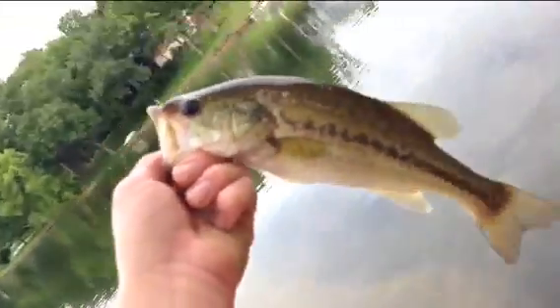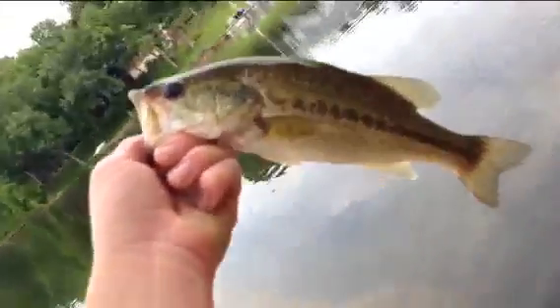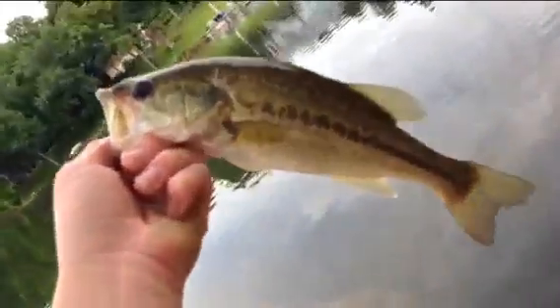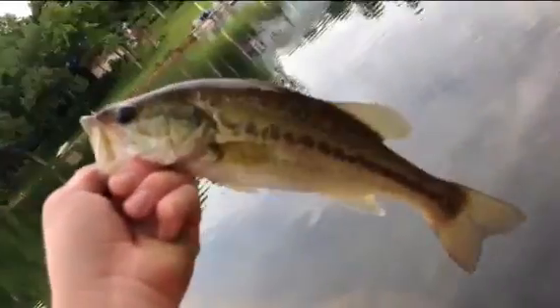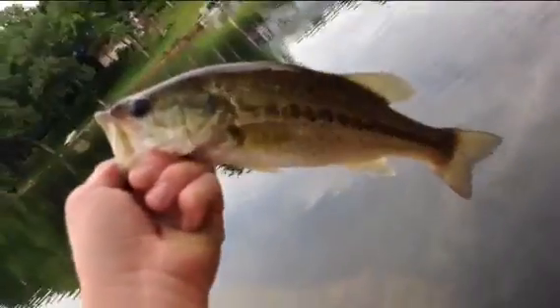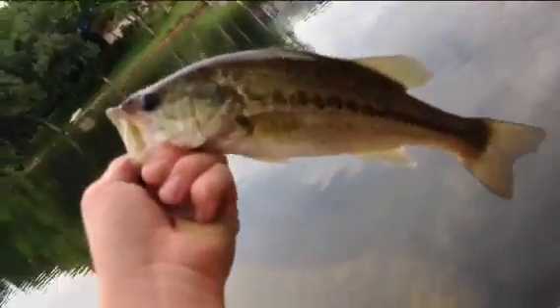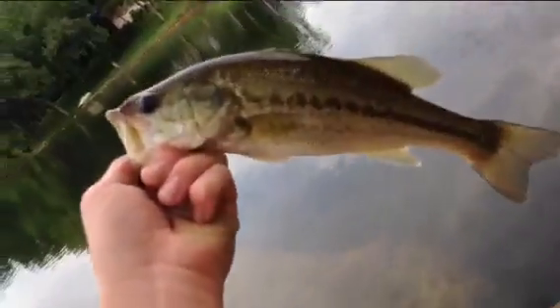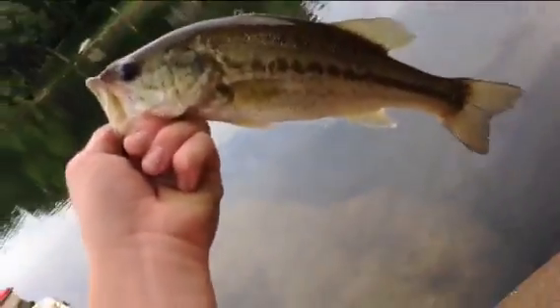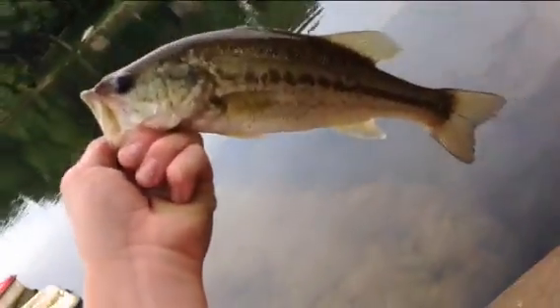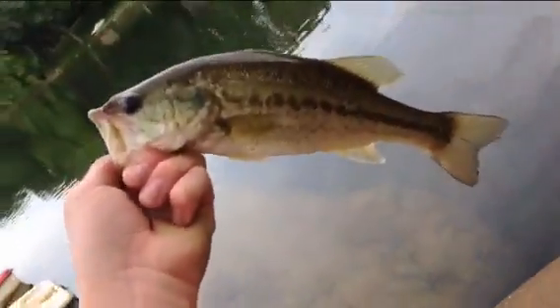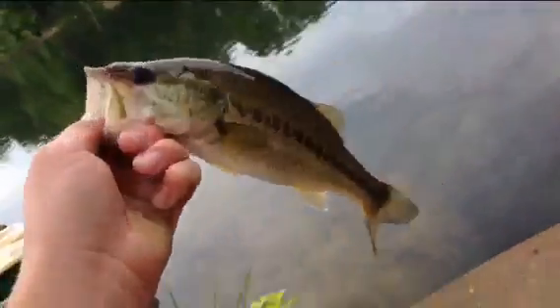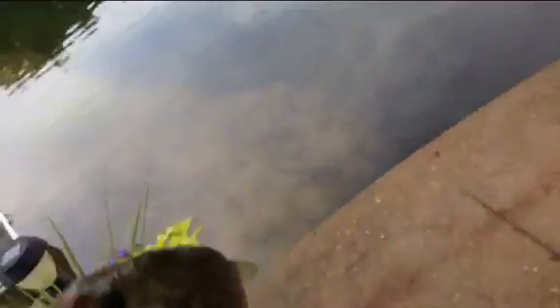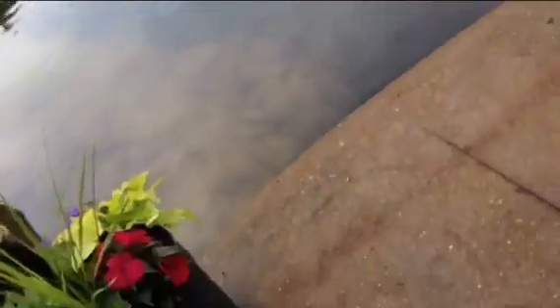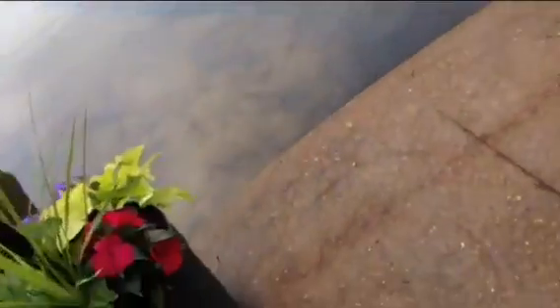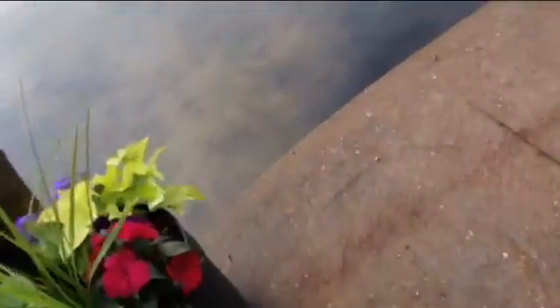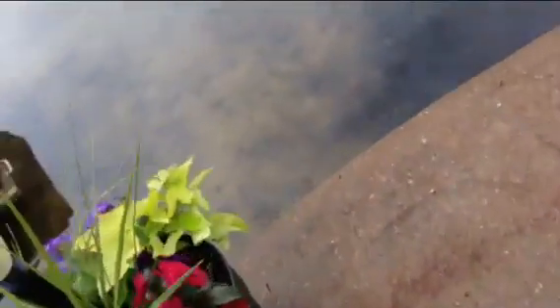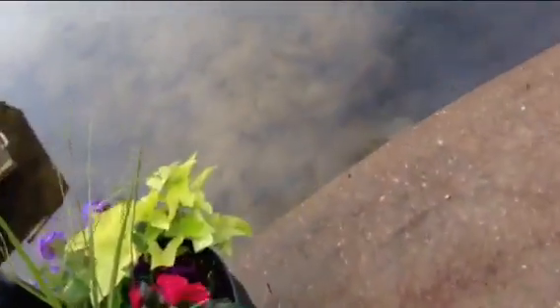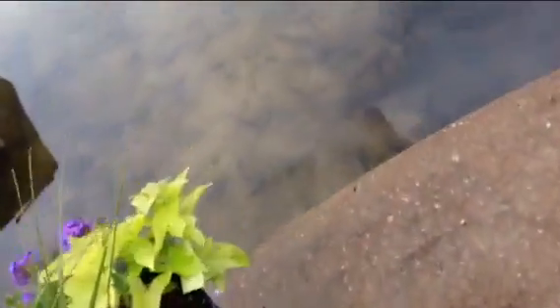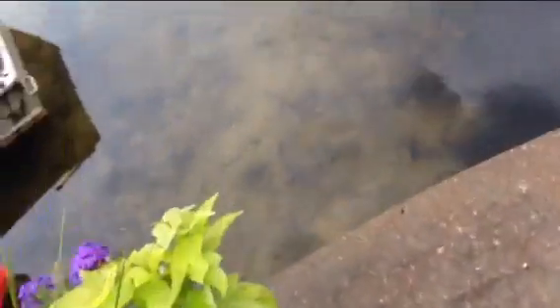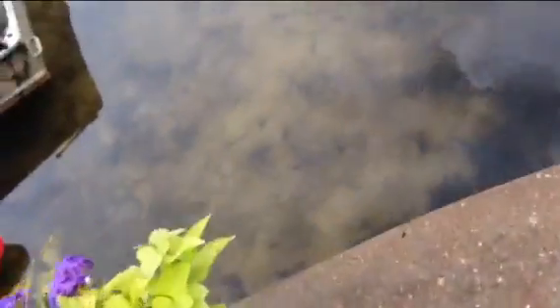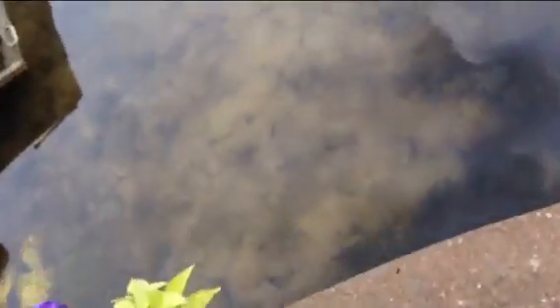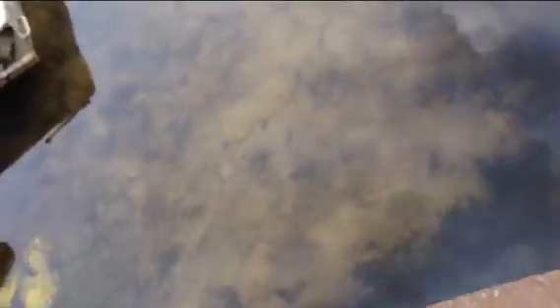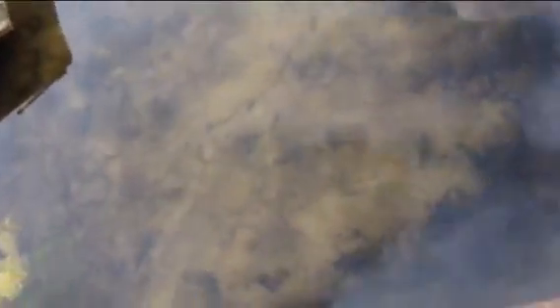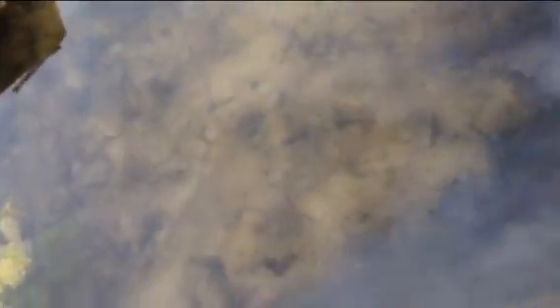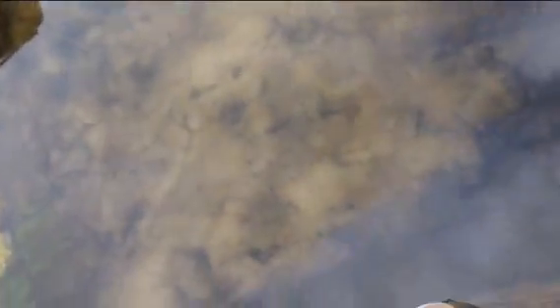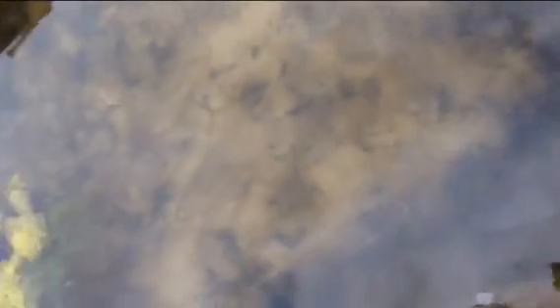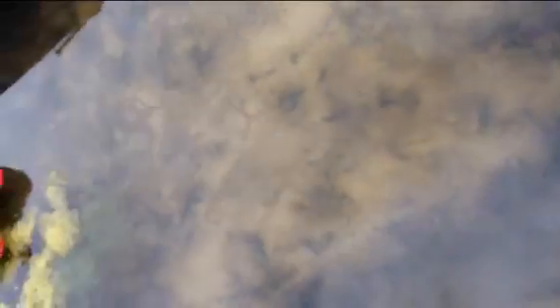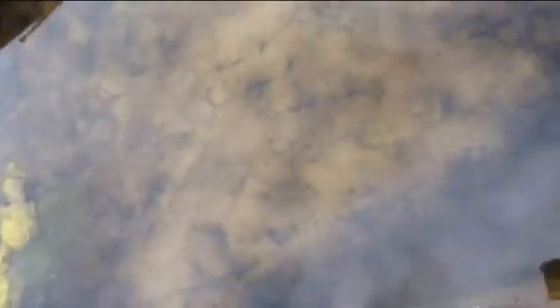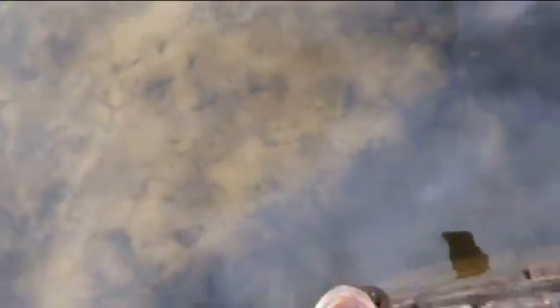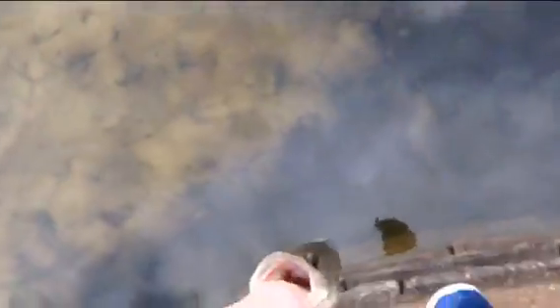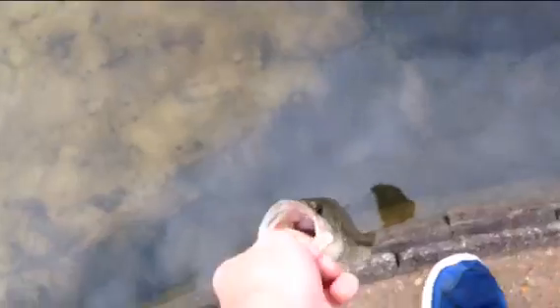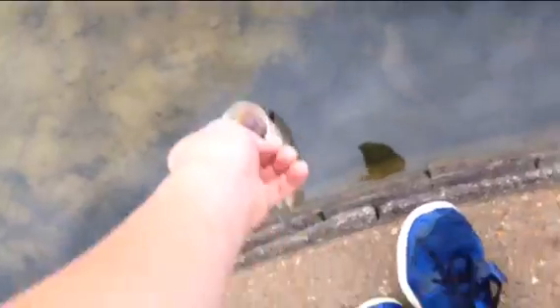Another little dink there. All dinks today I guess. Same little worm — Zoom finesse worm, watermelon candy.